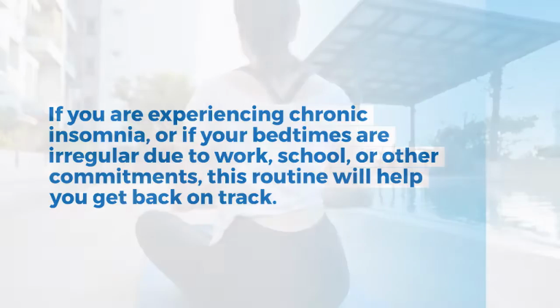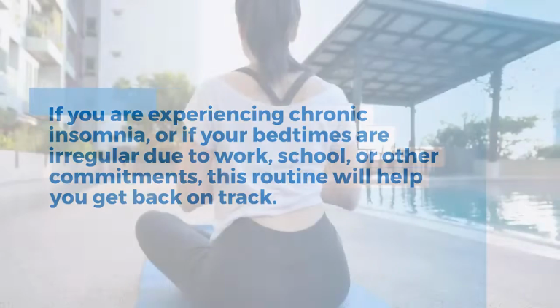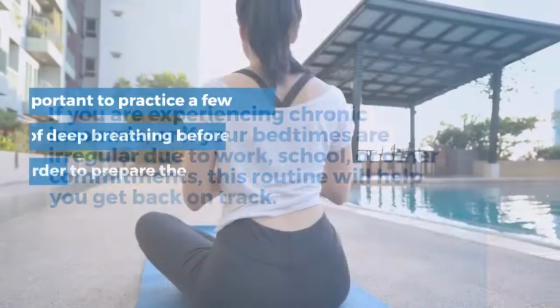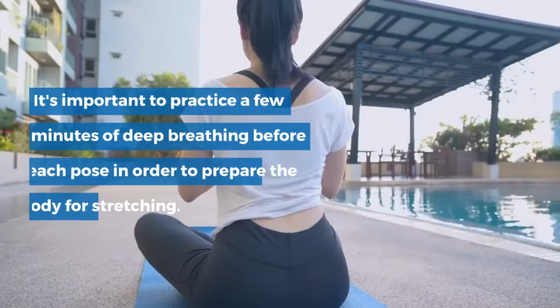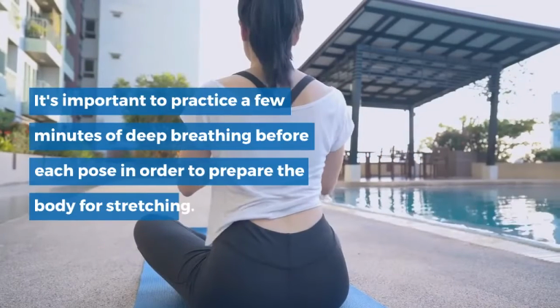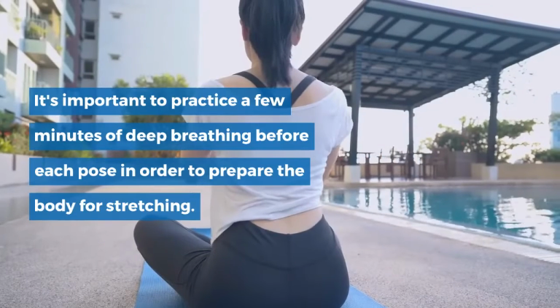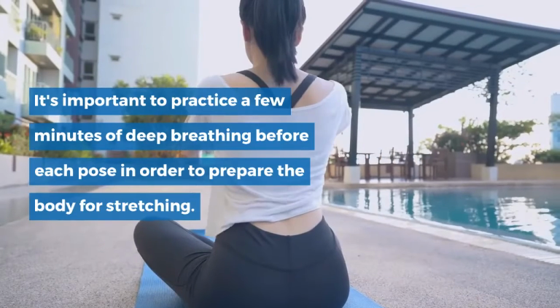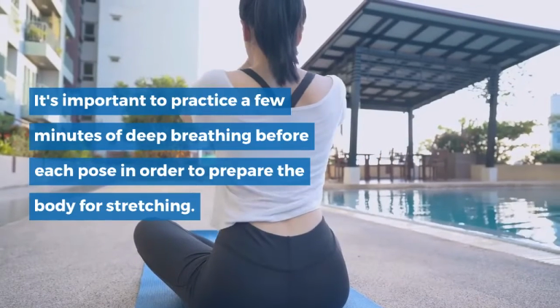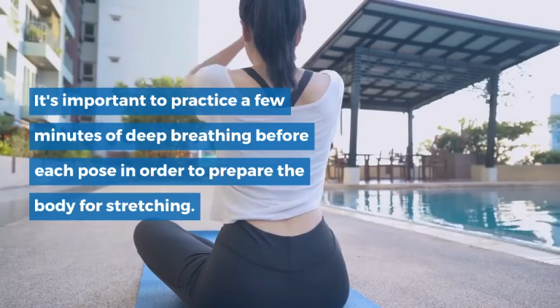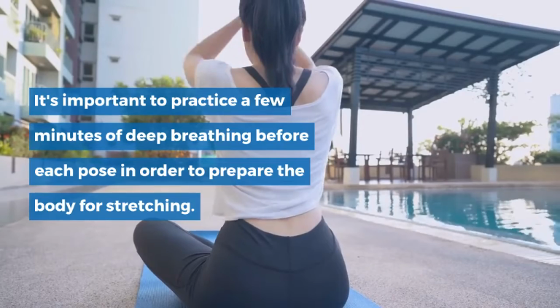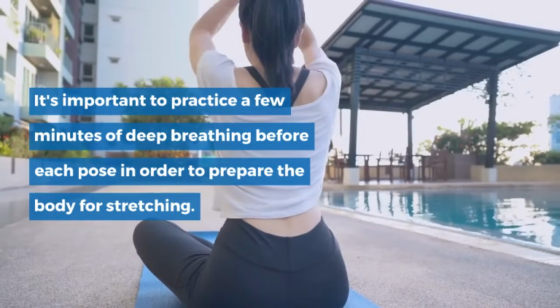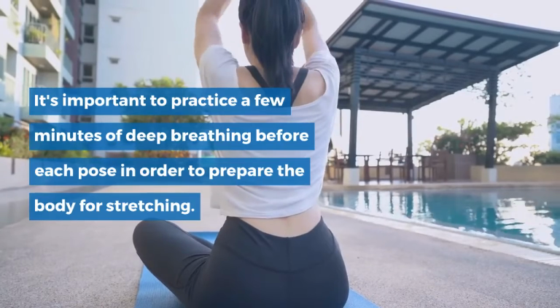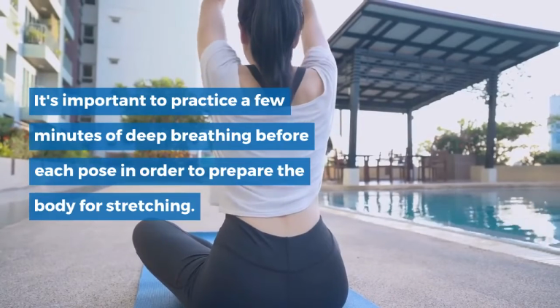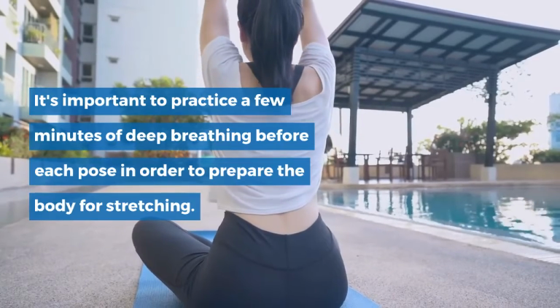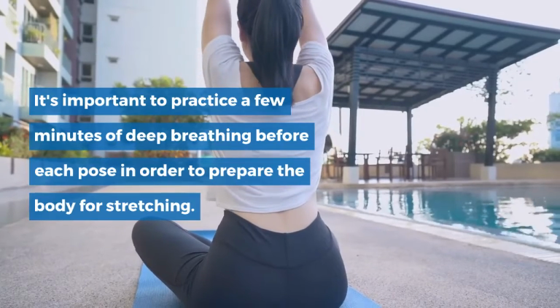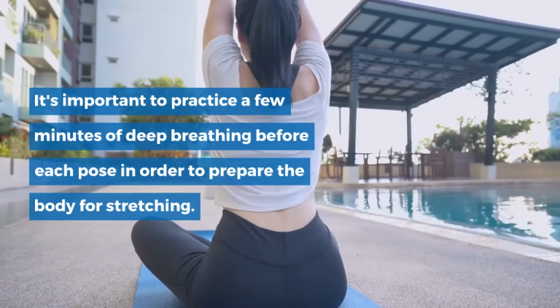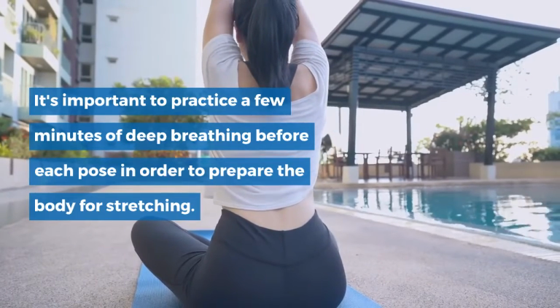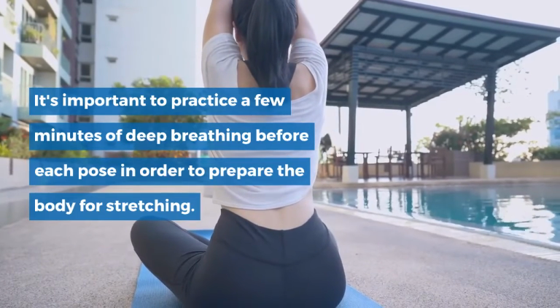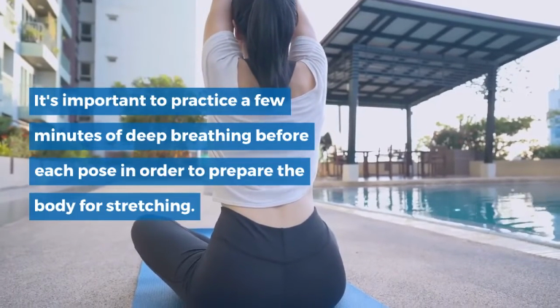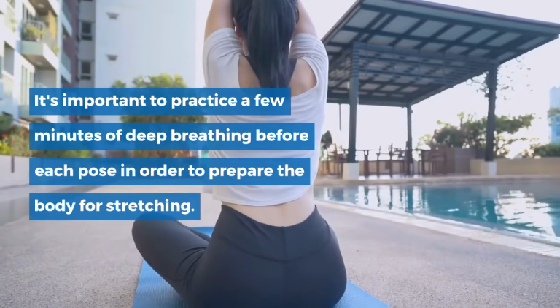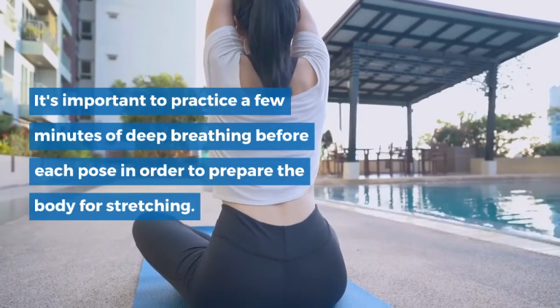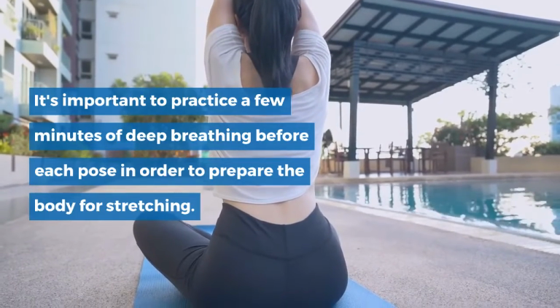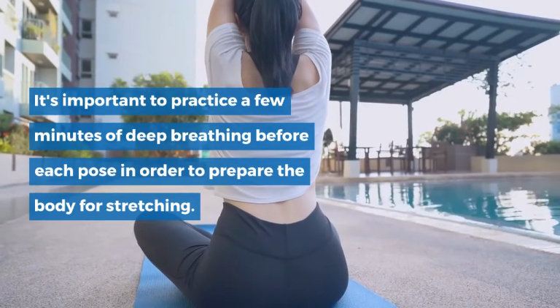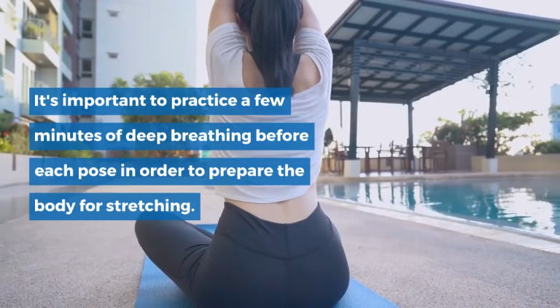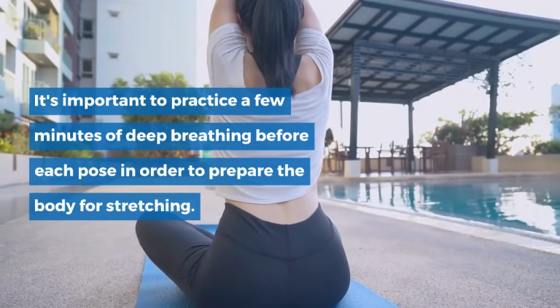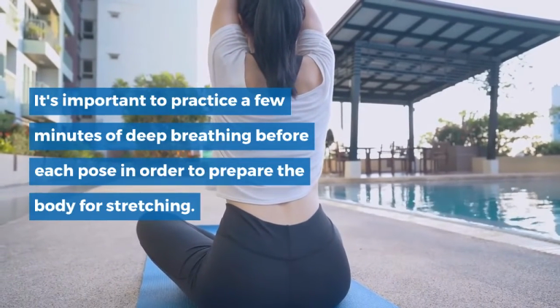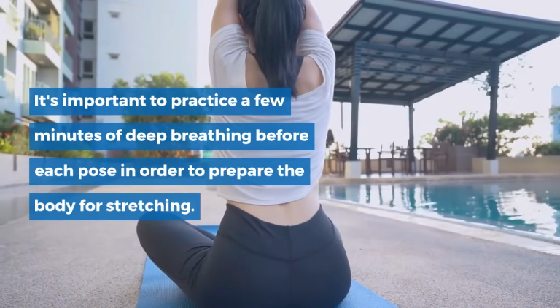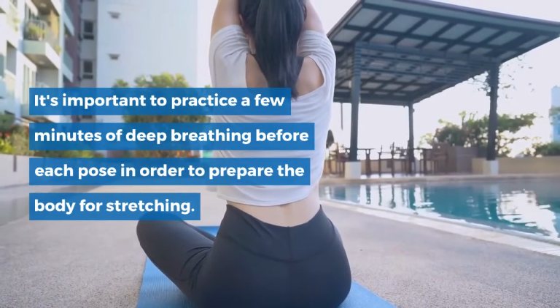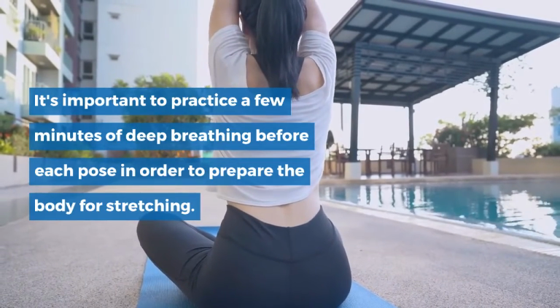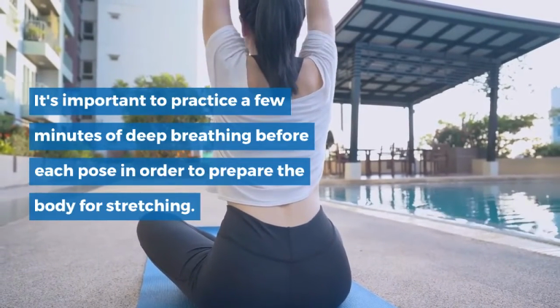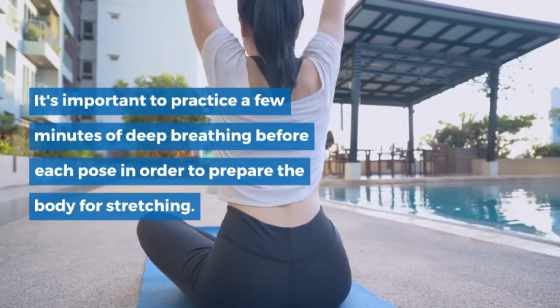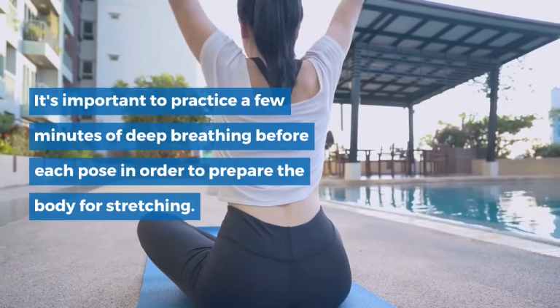It's important to practice a few minutes of deep breathing before each pose in order to prepare the body for stretching.